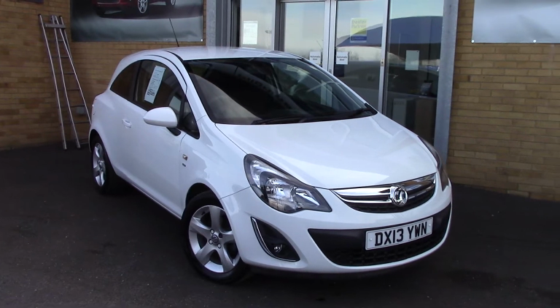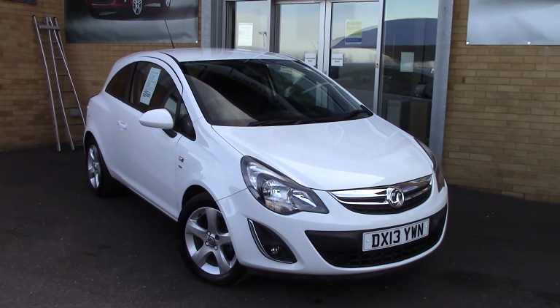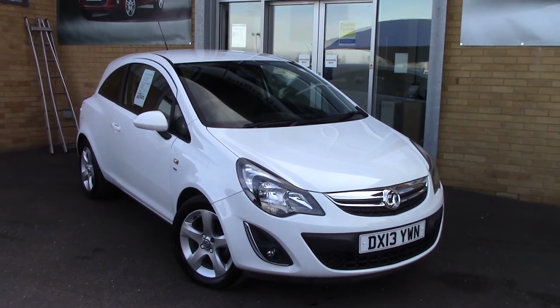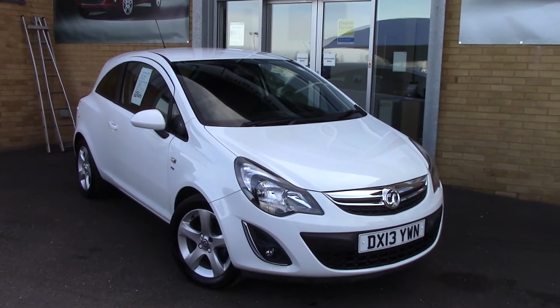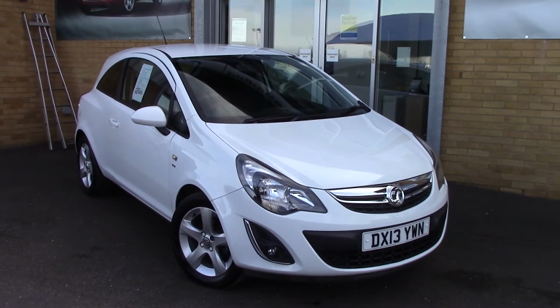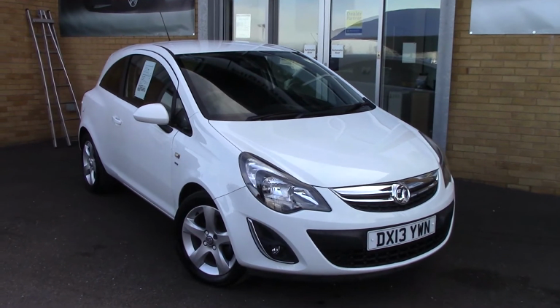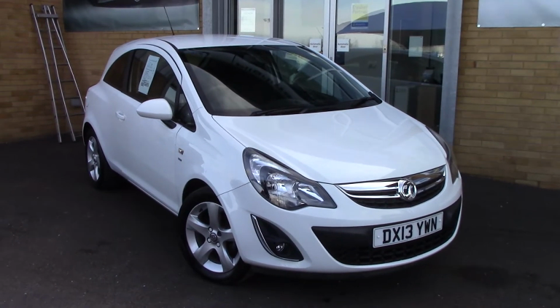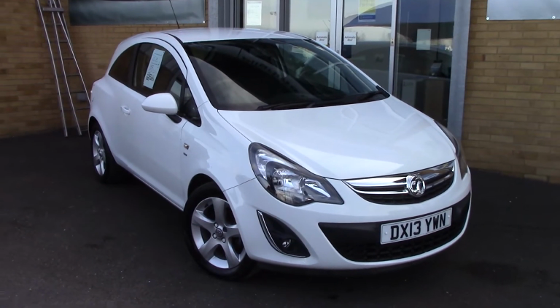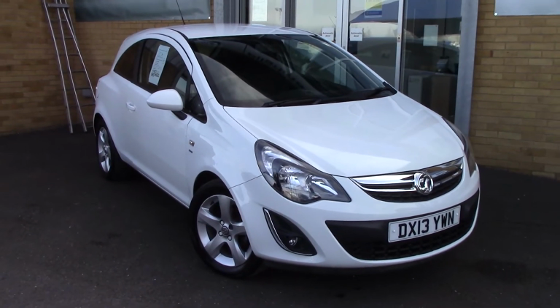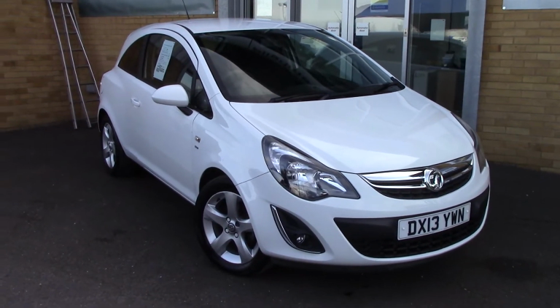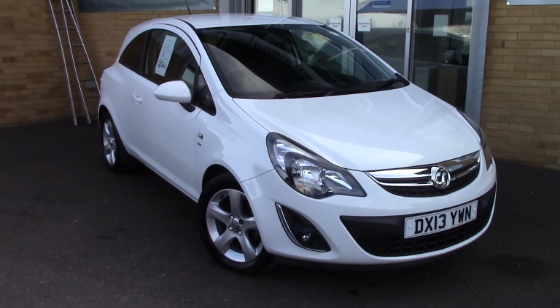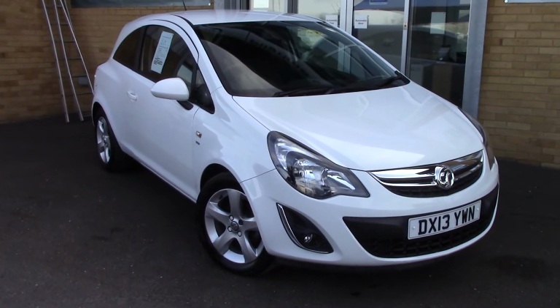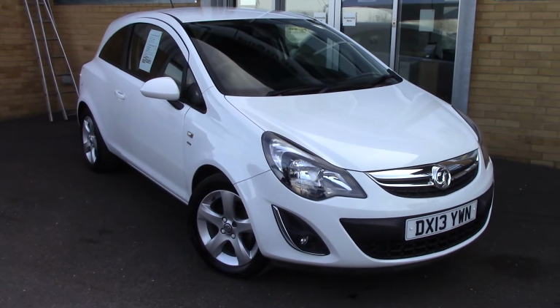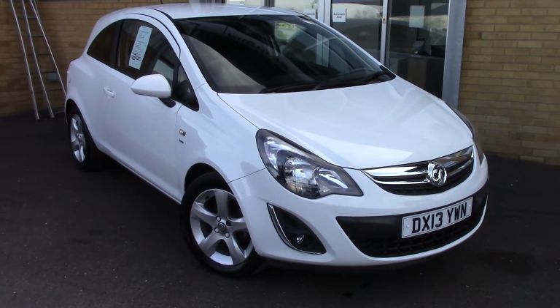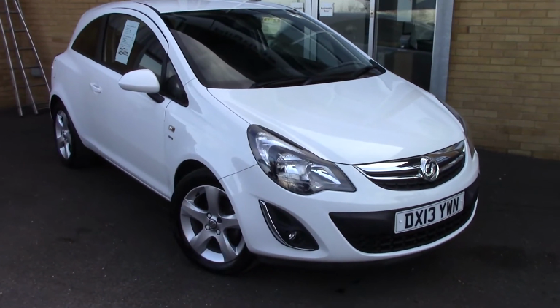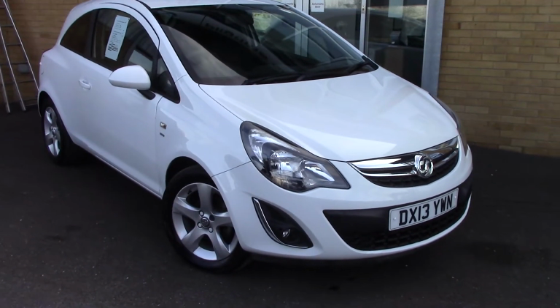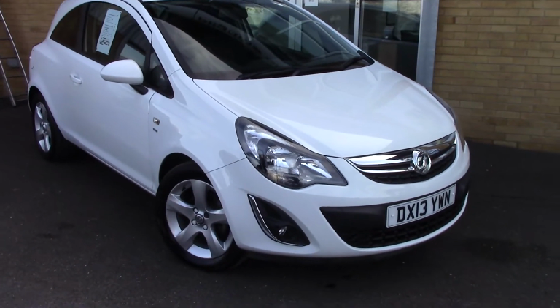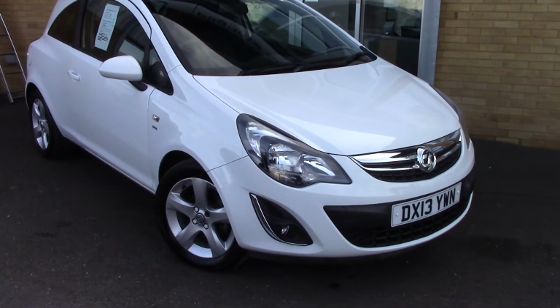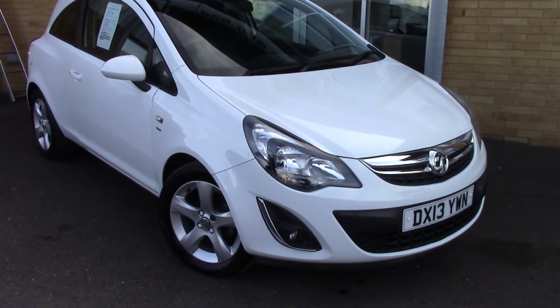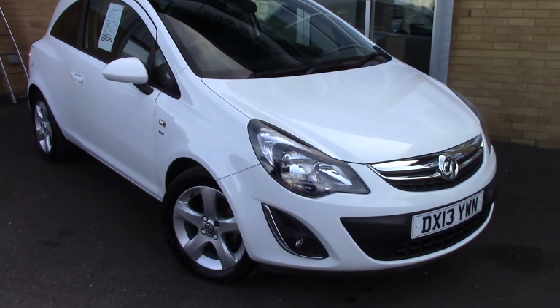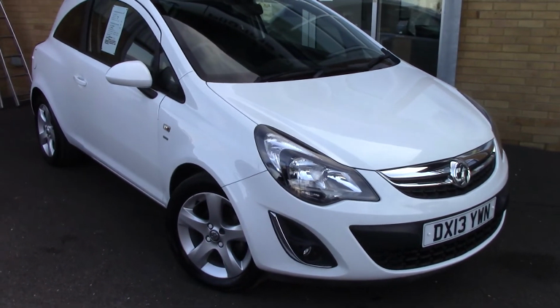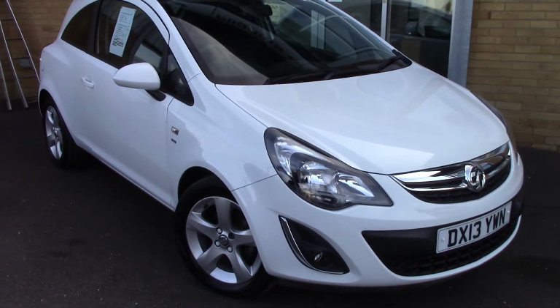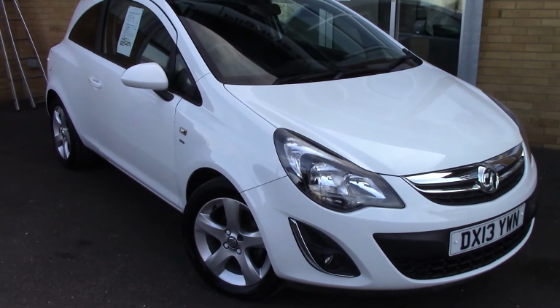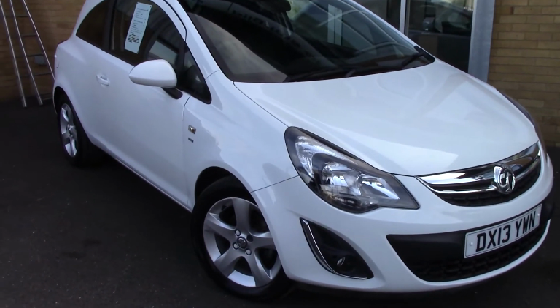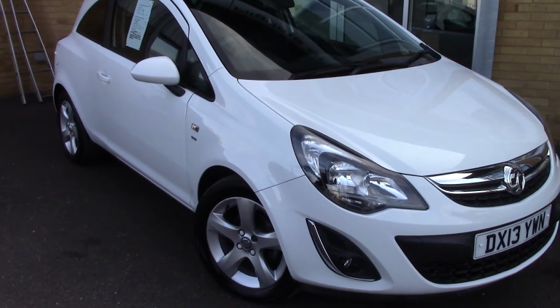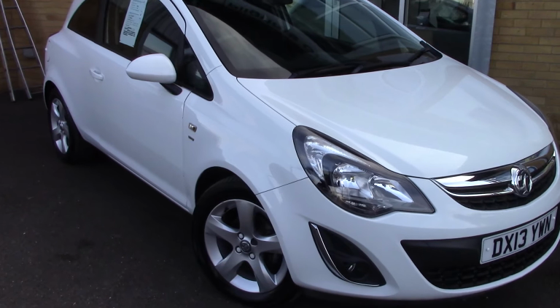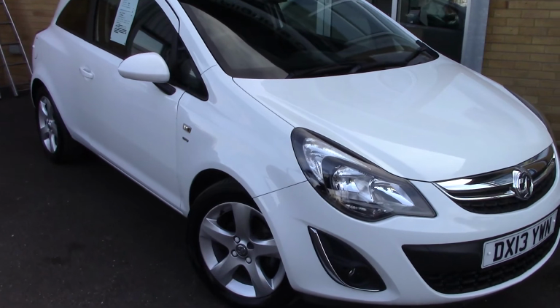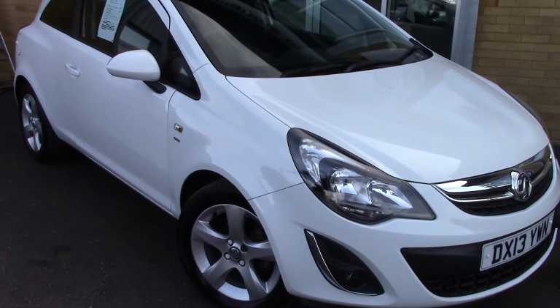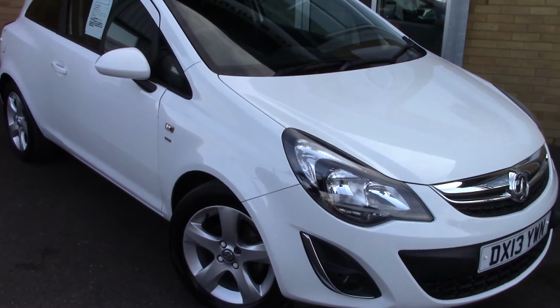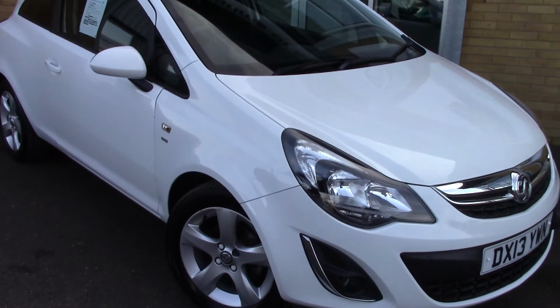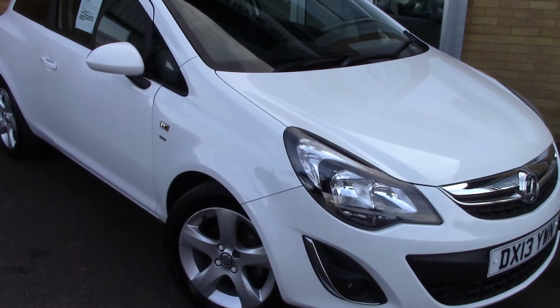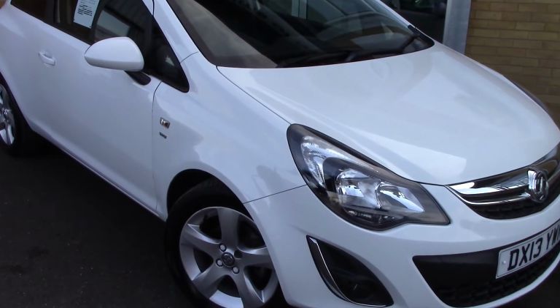Welcome to Pilgrims. I'm going to show you around this Vauxhall Corsa SXi.